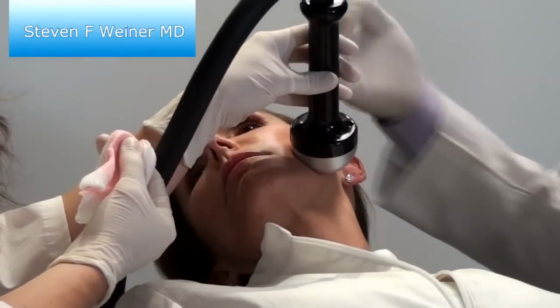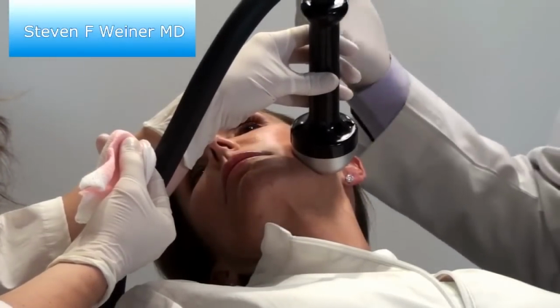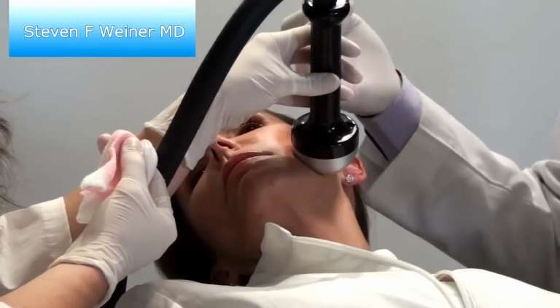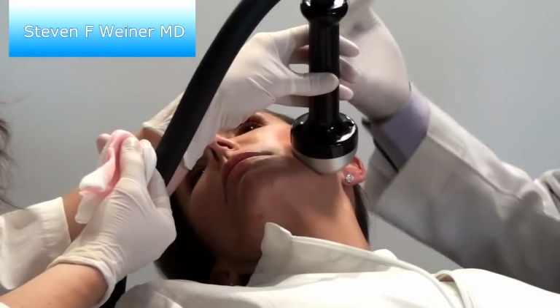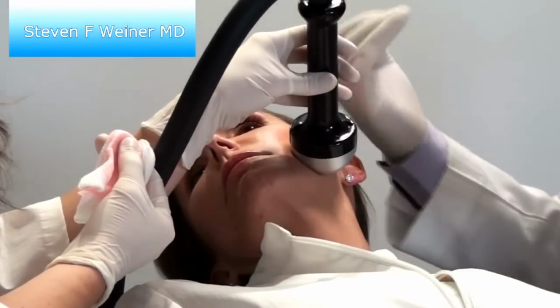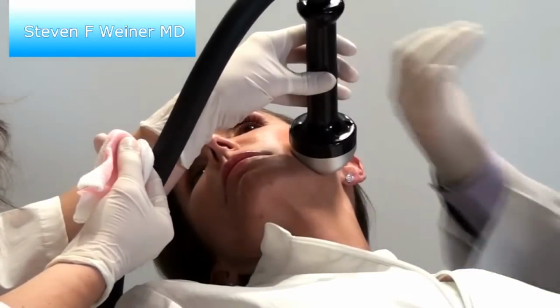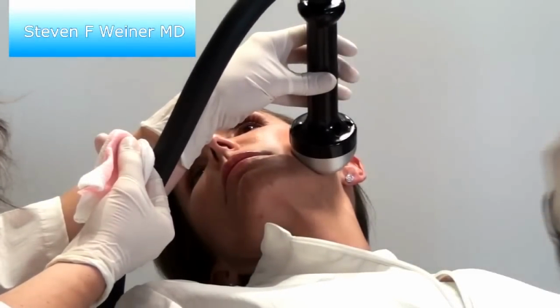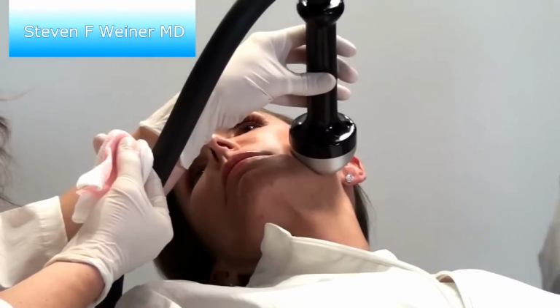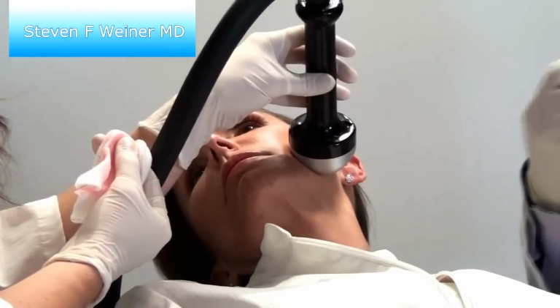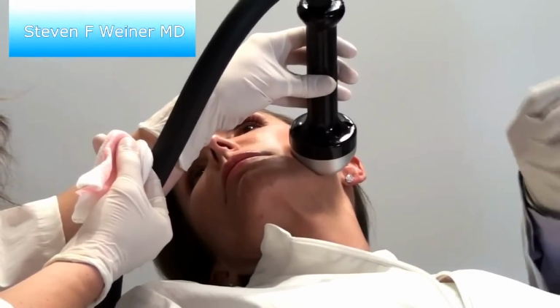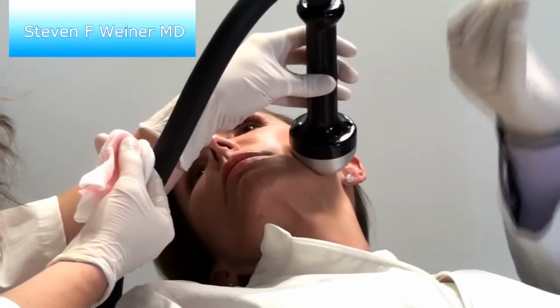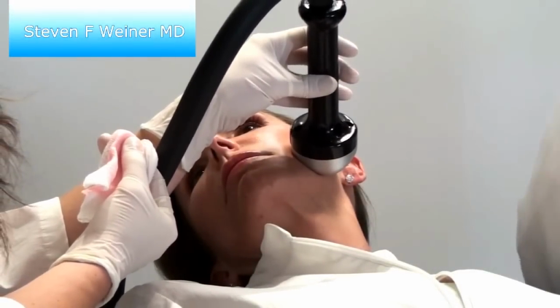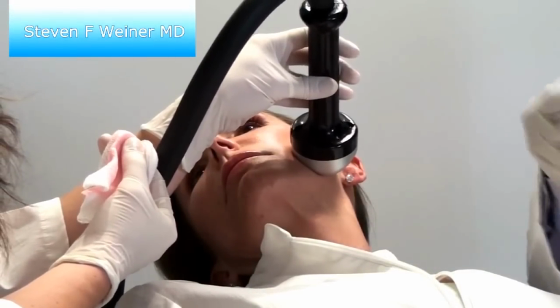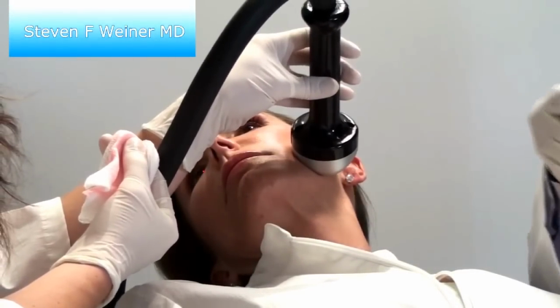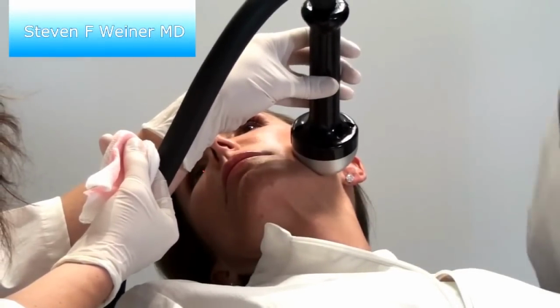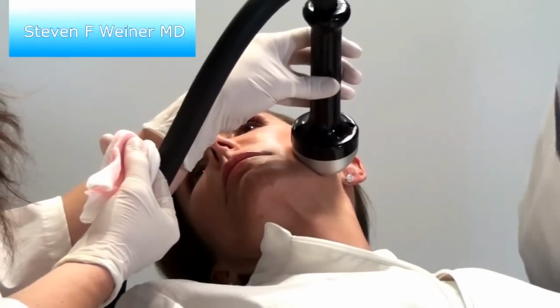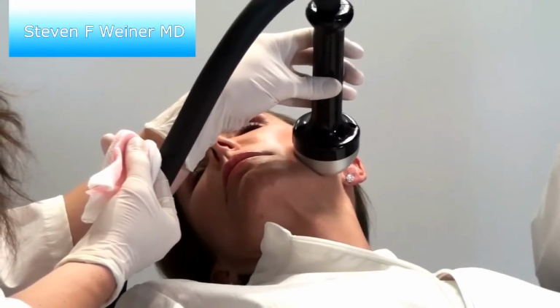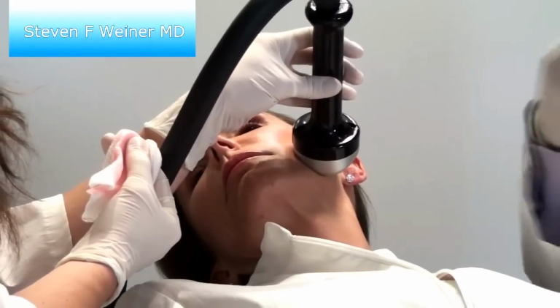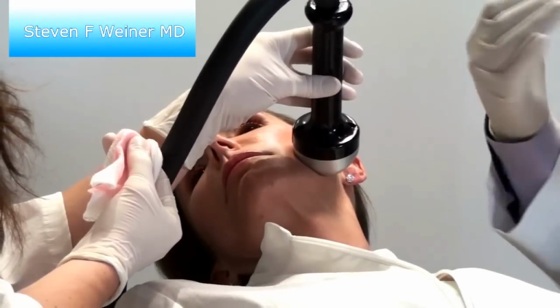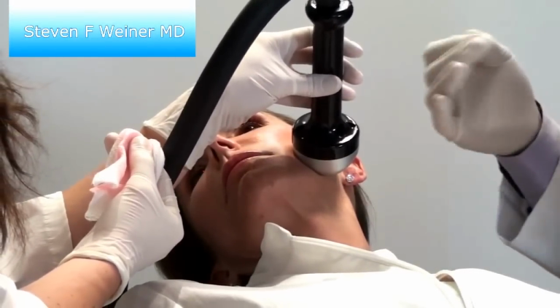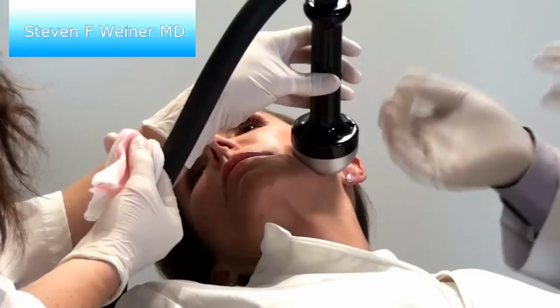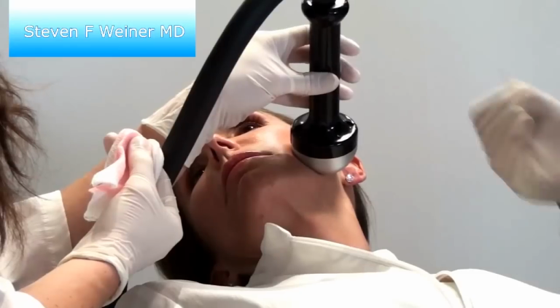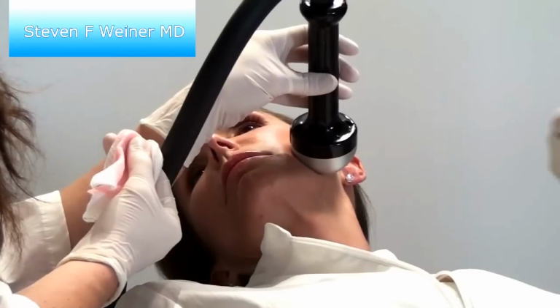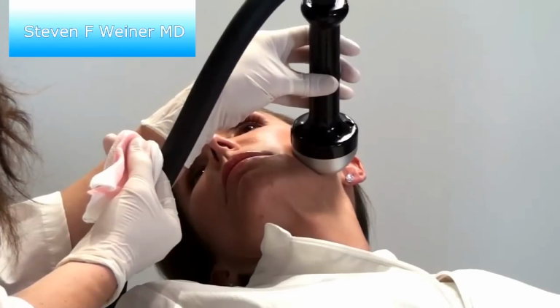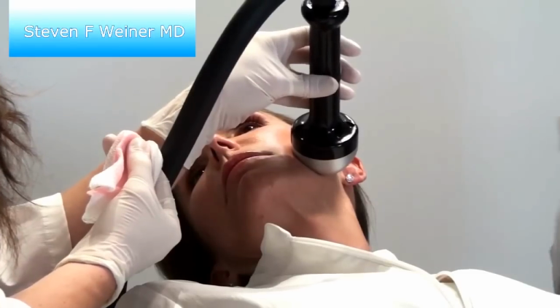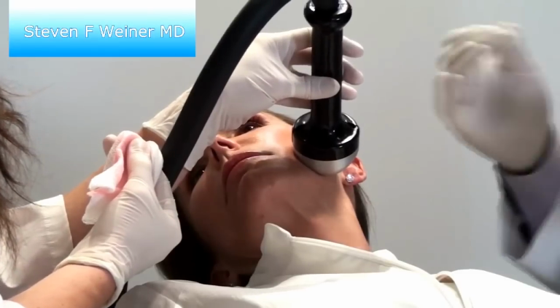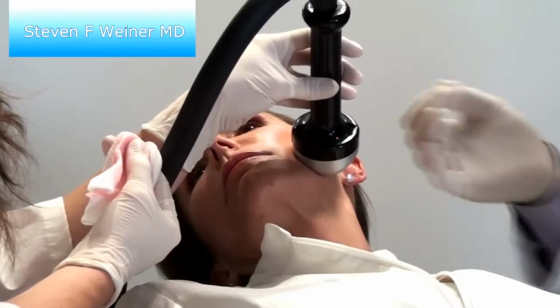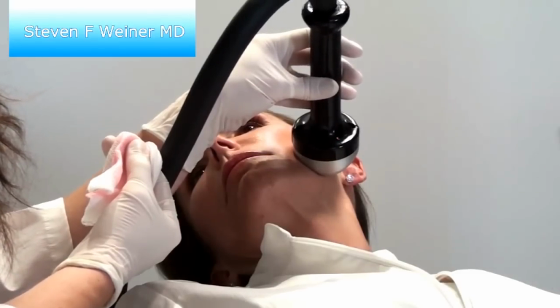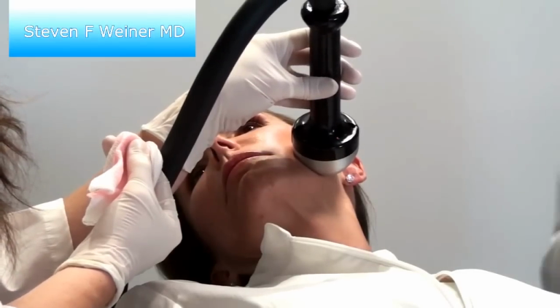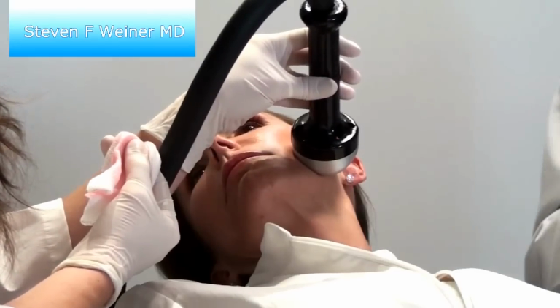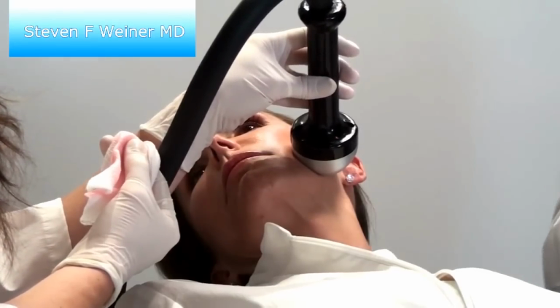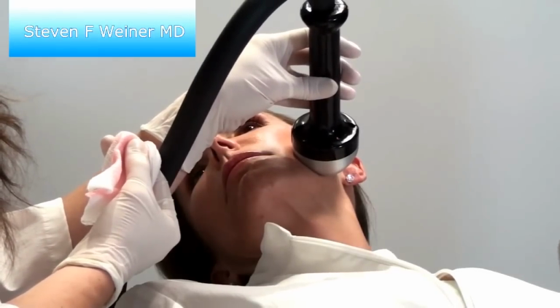The cooling will also contract blood vessels, so in addition to the blunt cannula, you have less risk of having bruising with this as well.